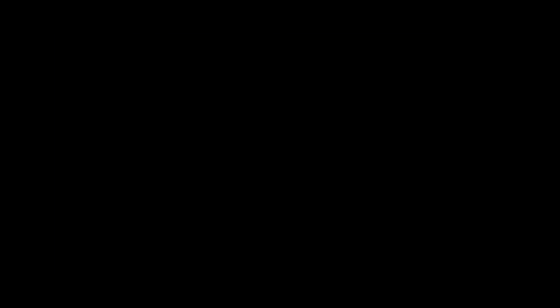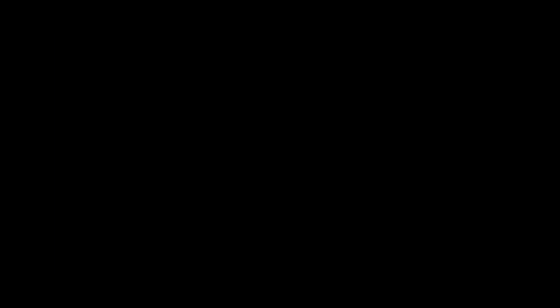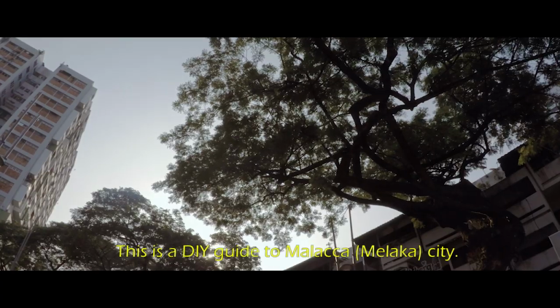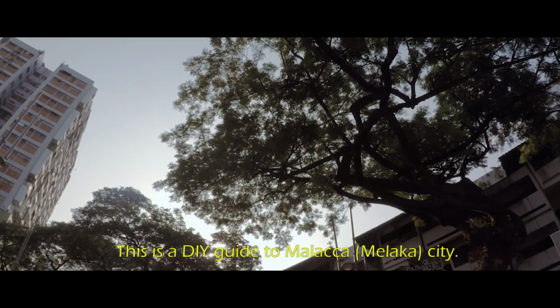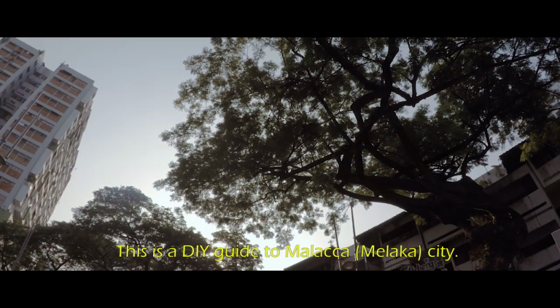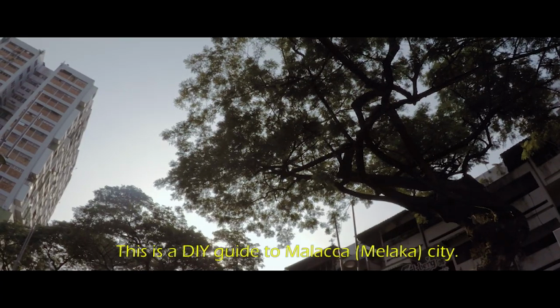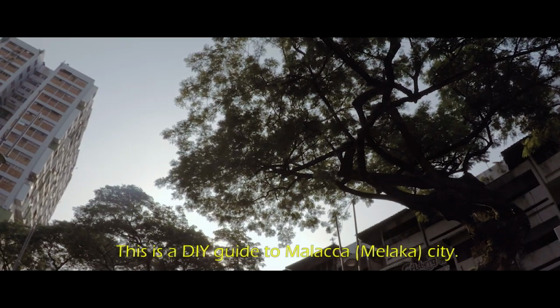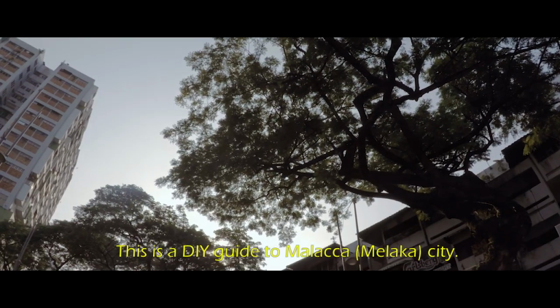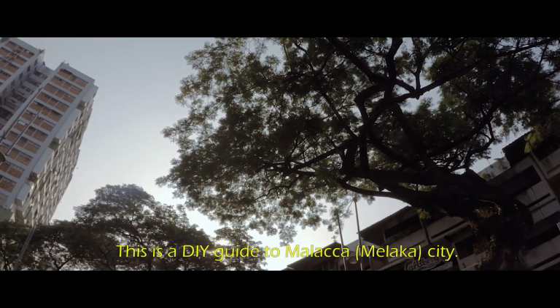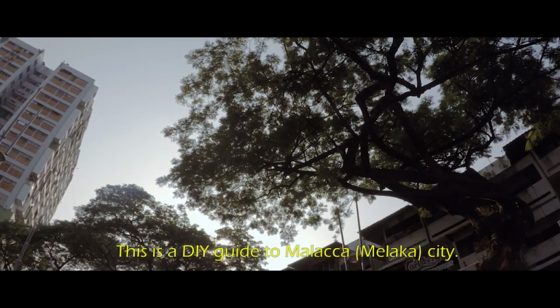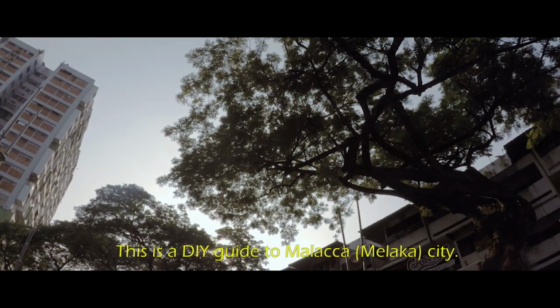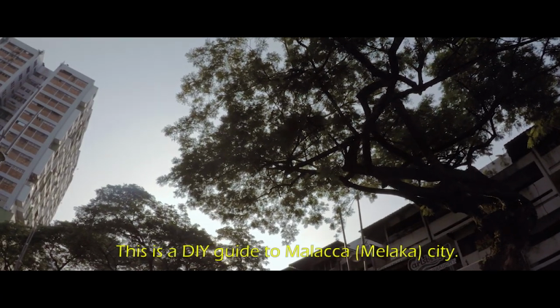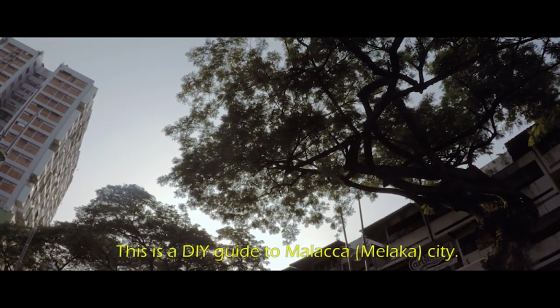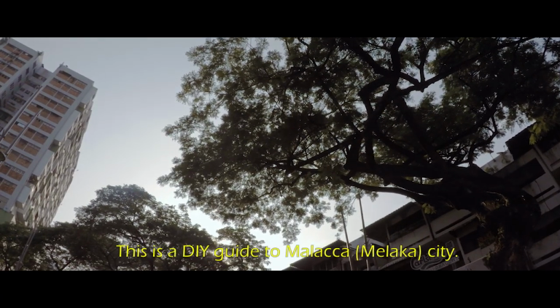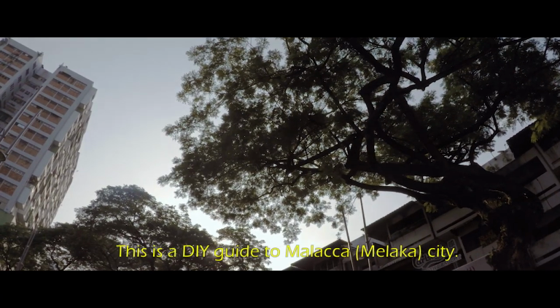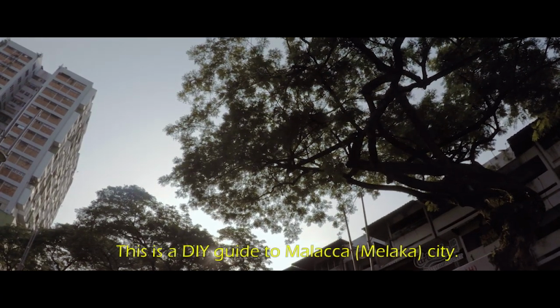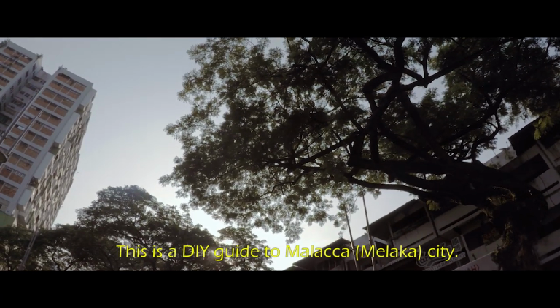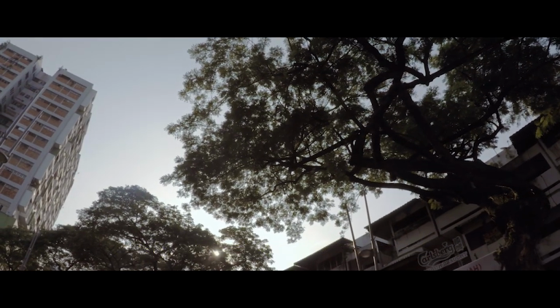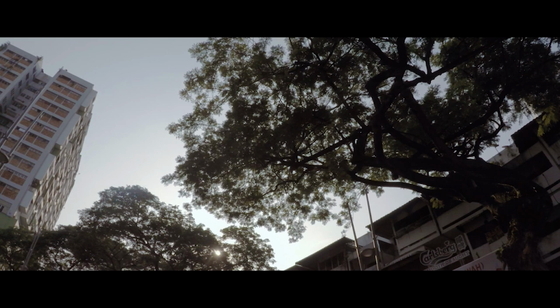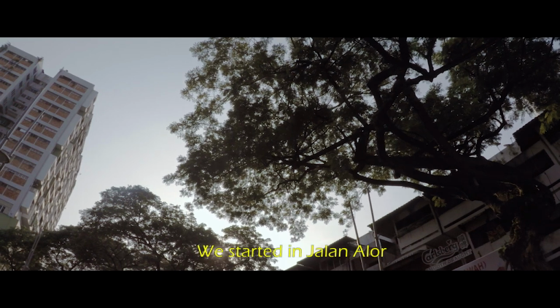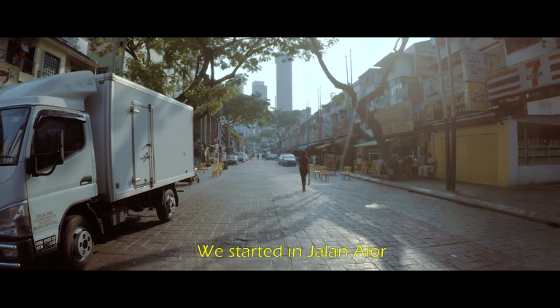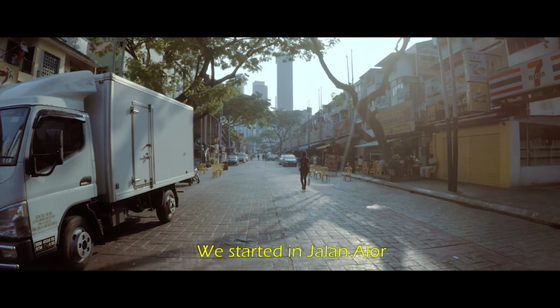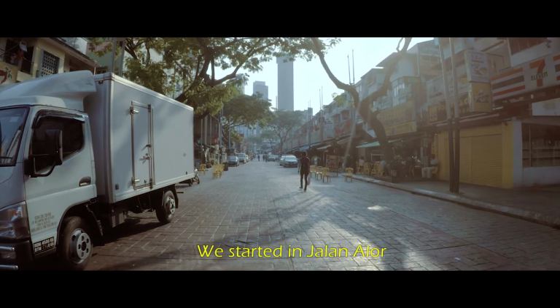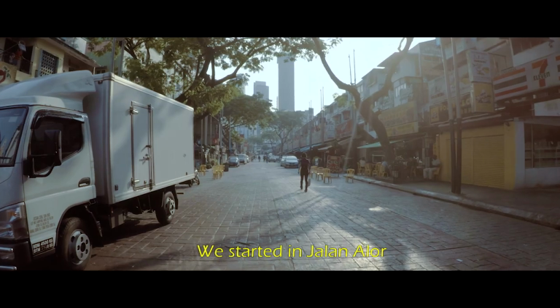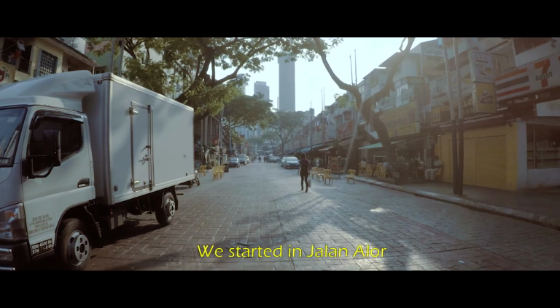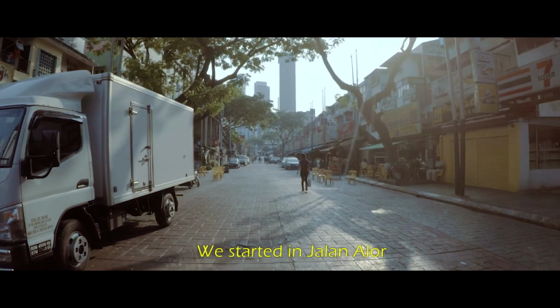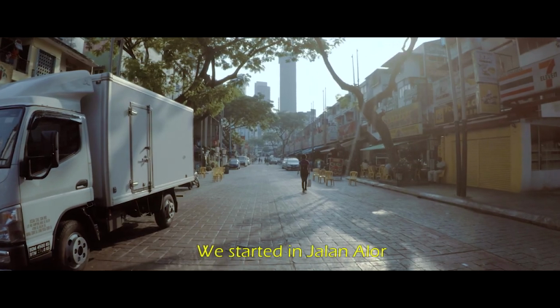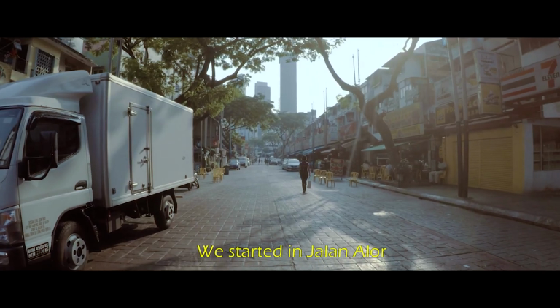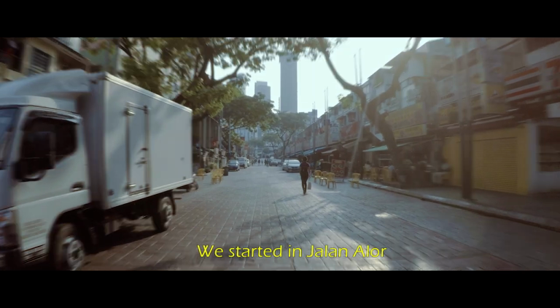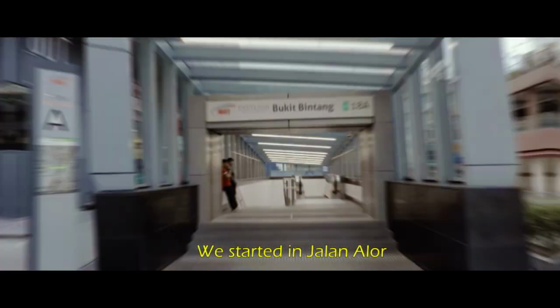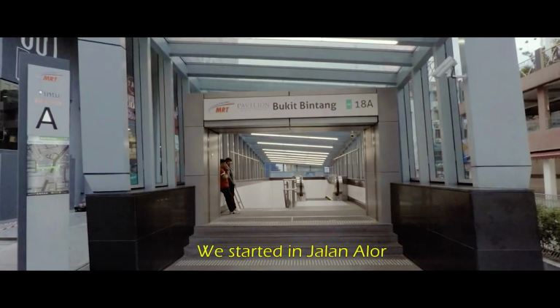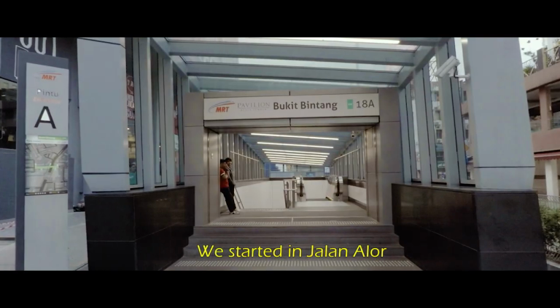This is a DIY guide to Malacca City. We started in Jalan Alor.